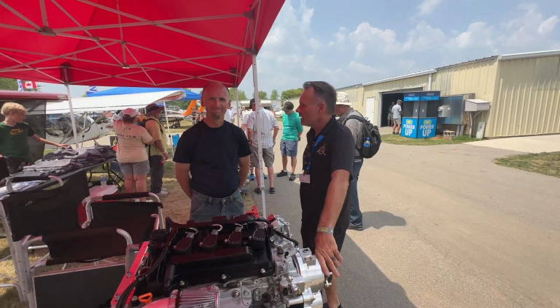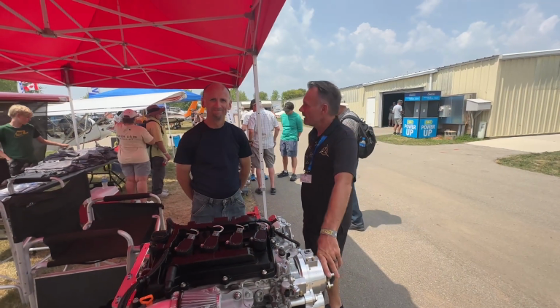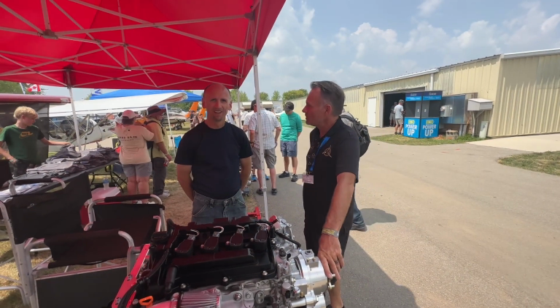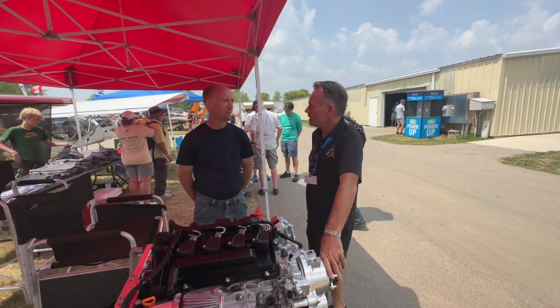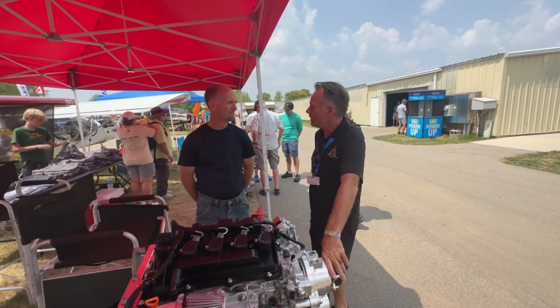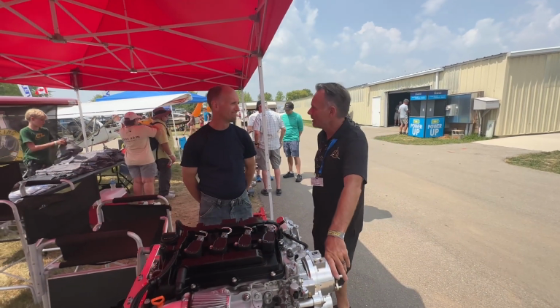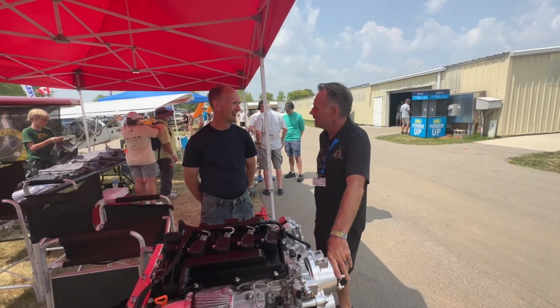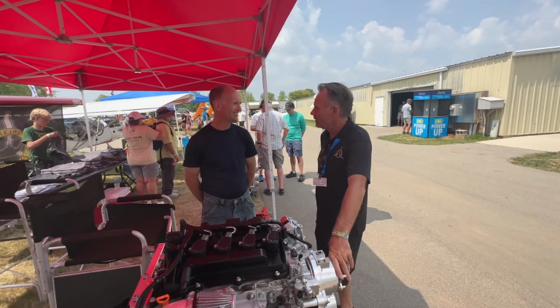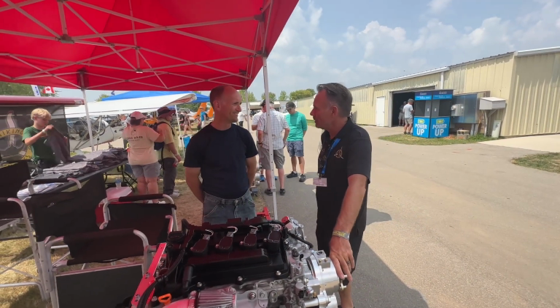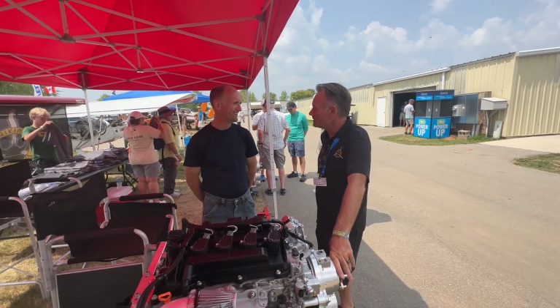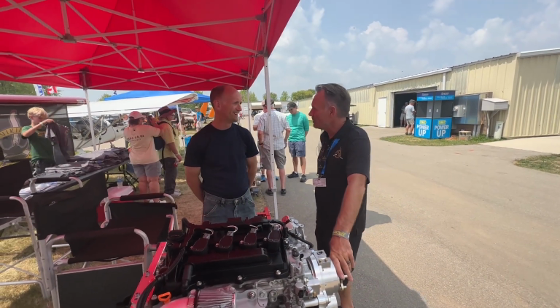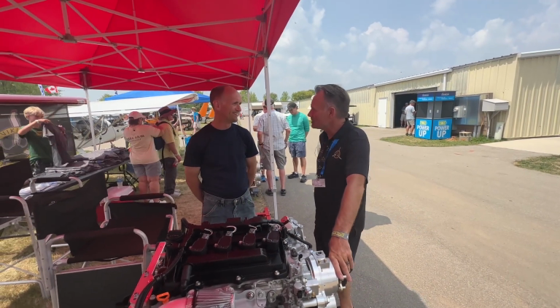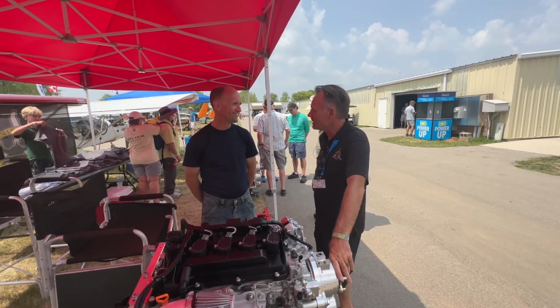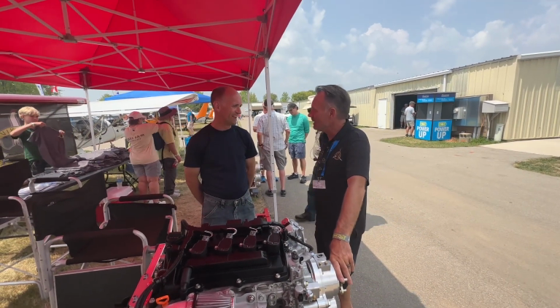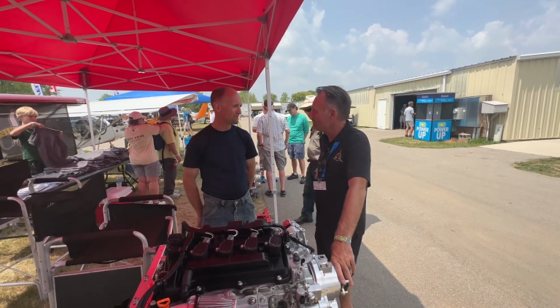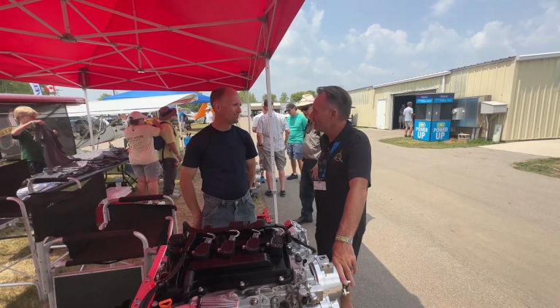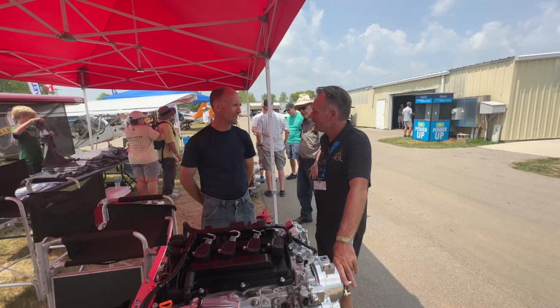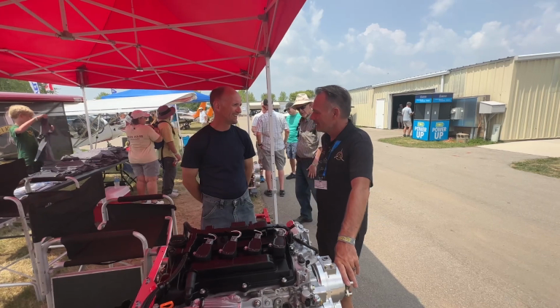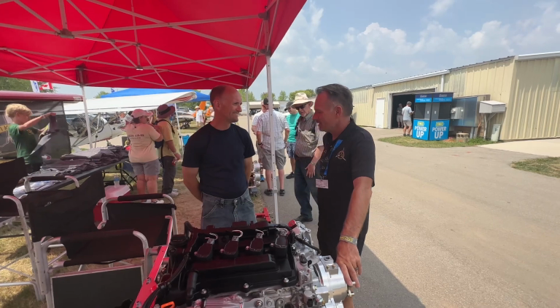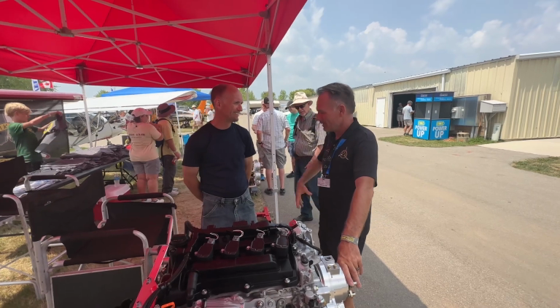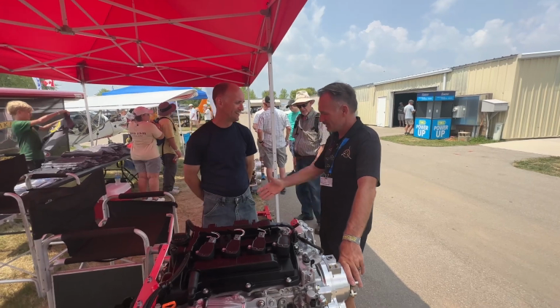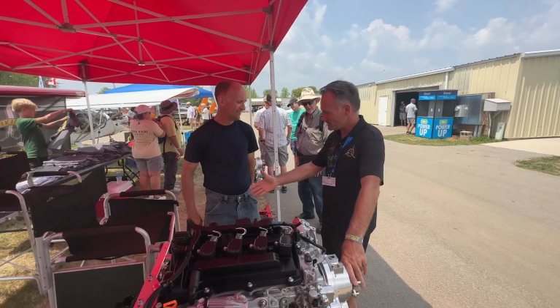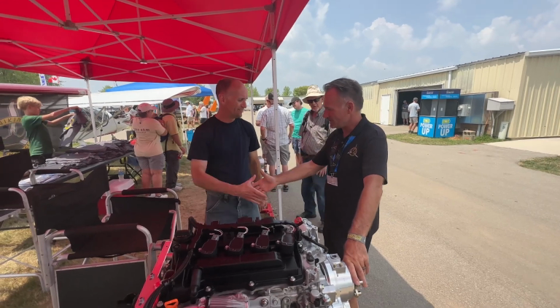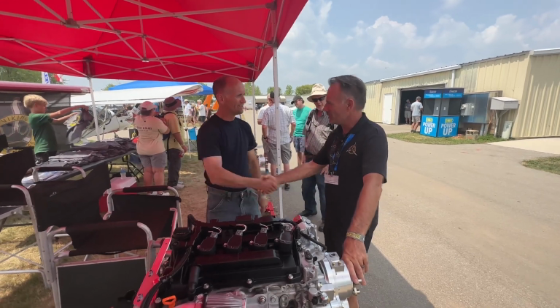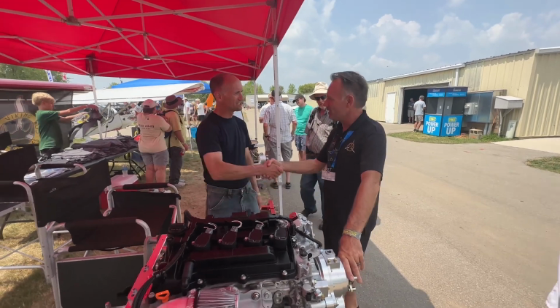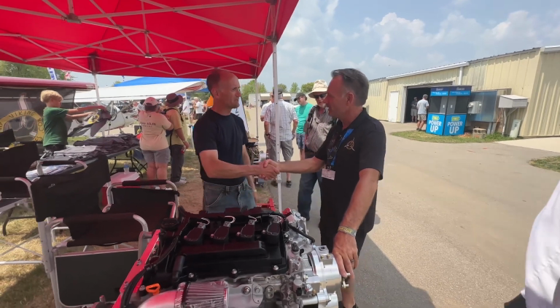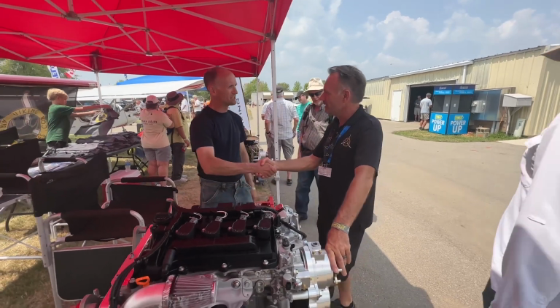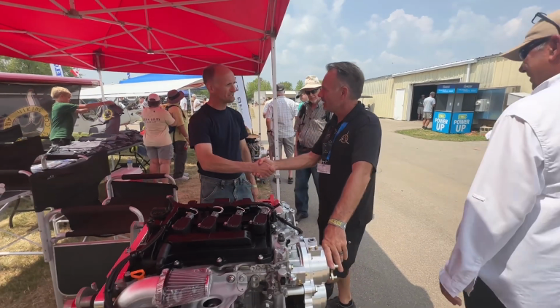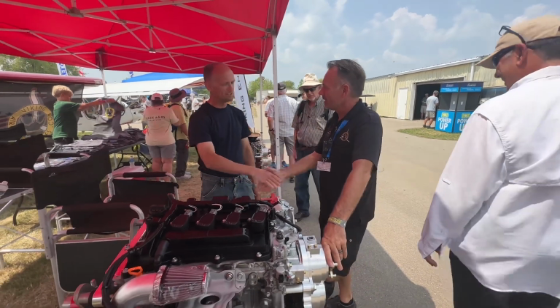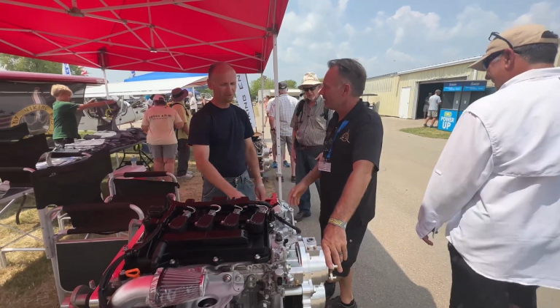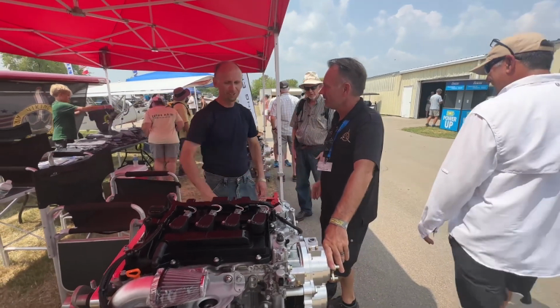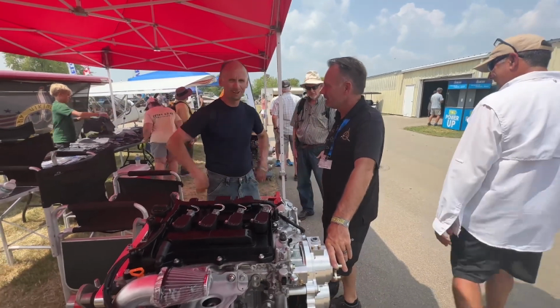Hey Jim. Hi there. Long time no see. Absolutely Jan. Nice seeing you guys. Nice to see you as well.